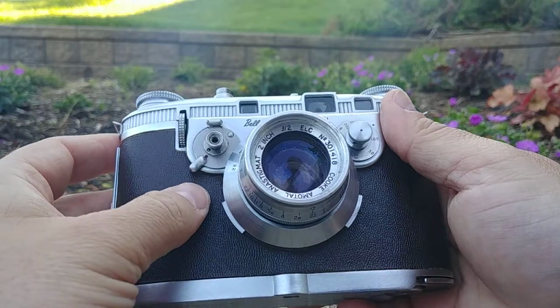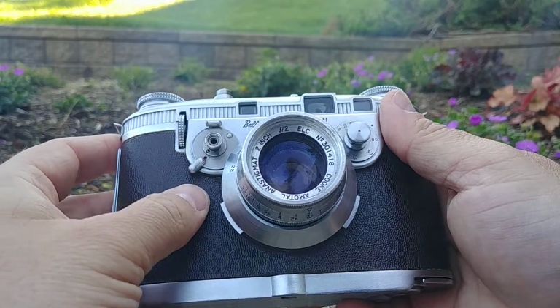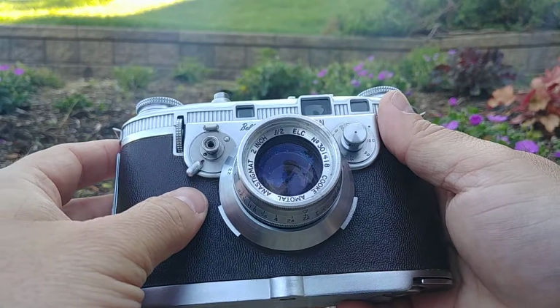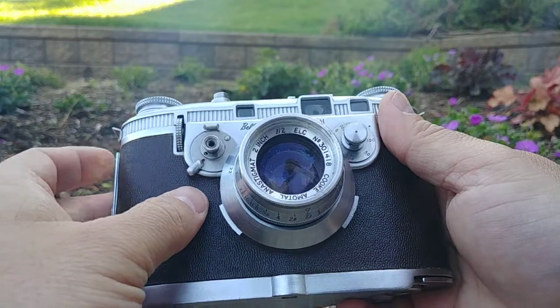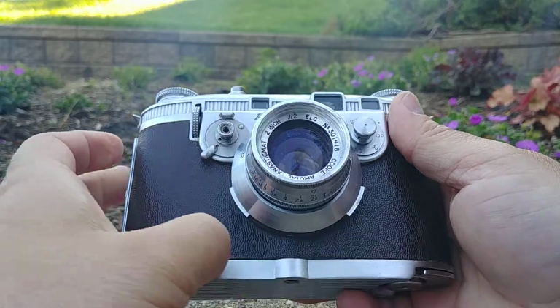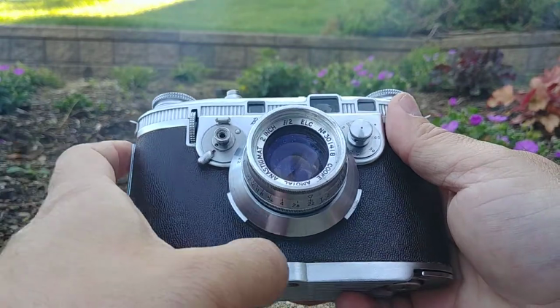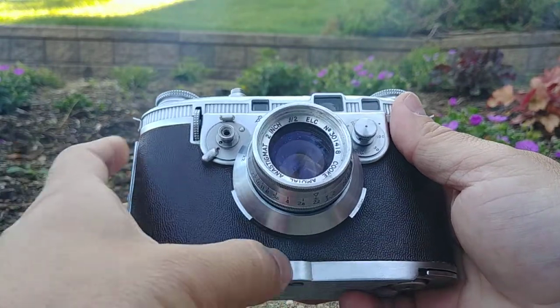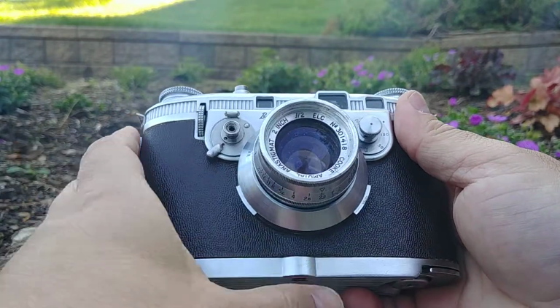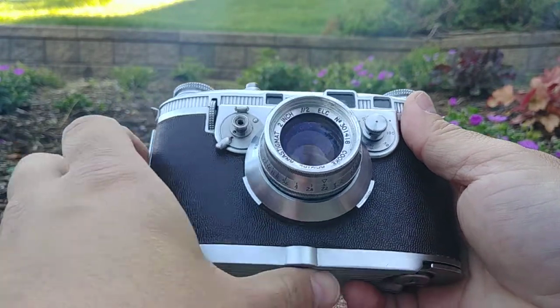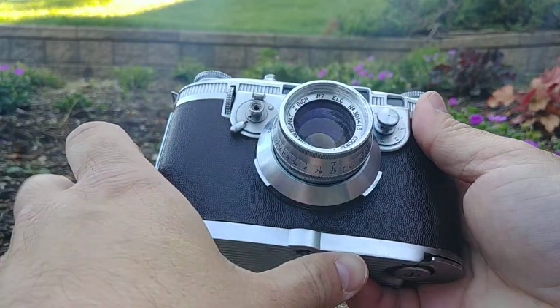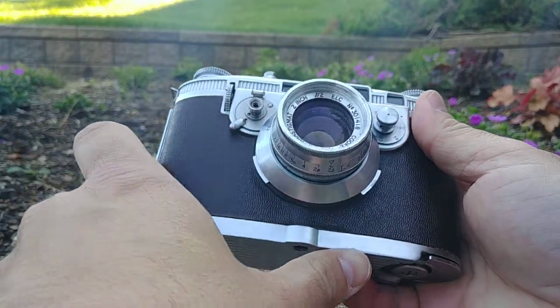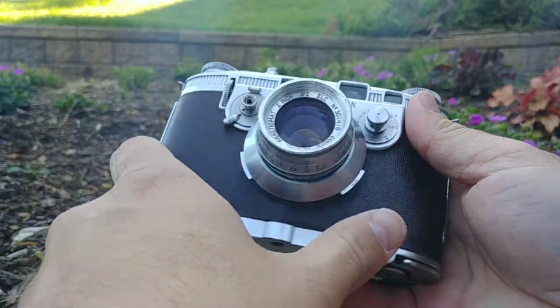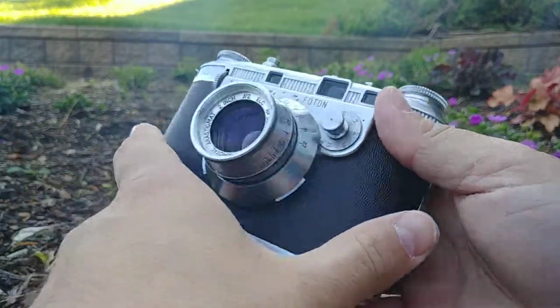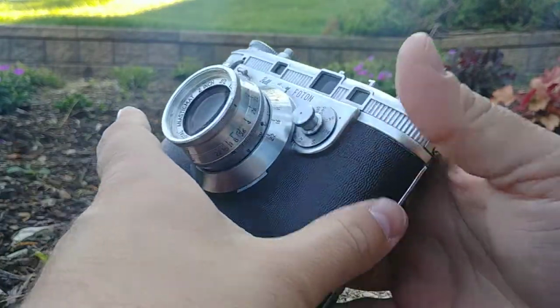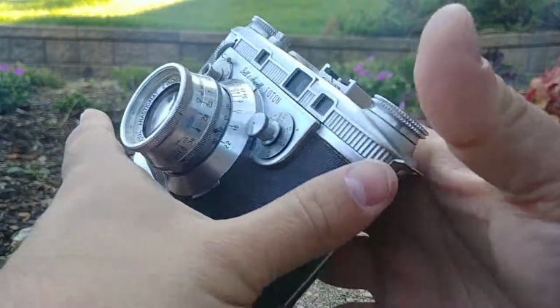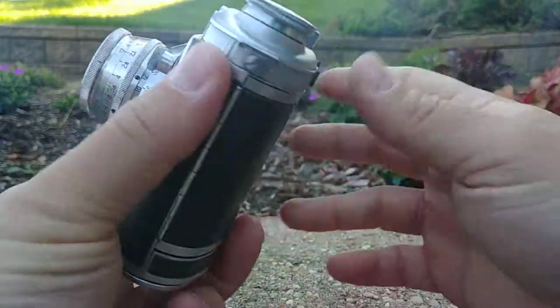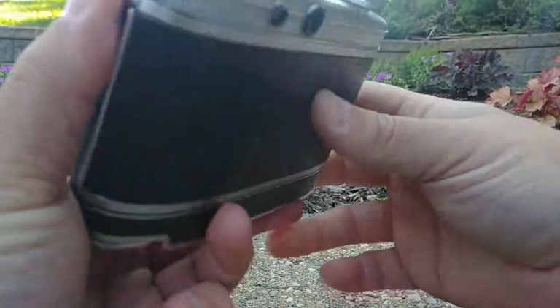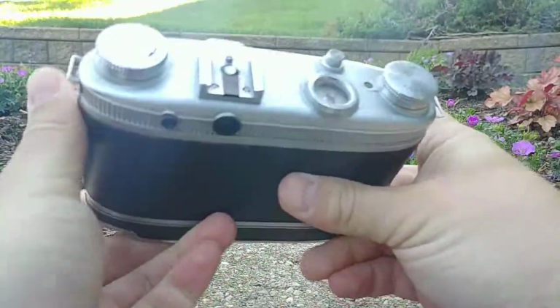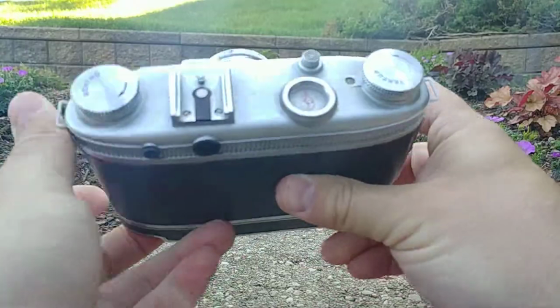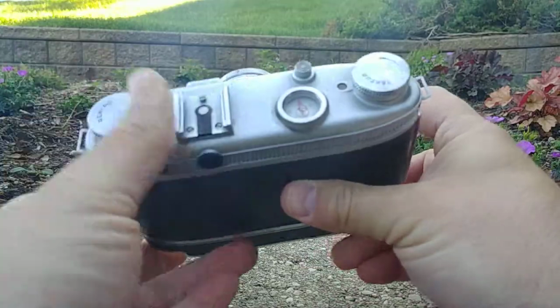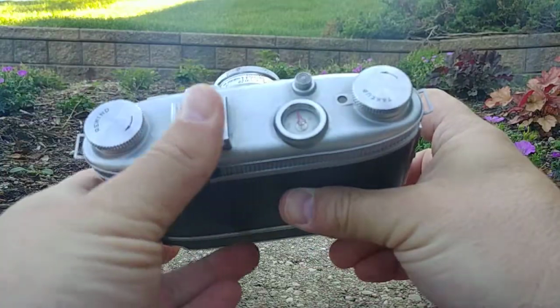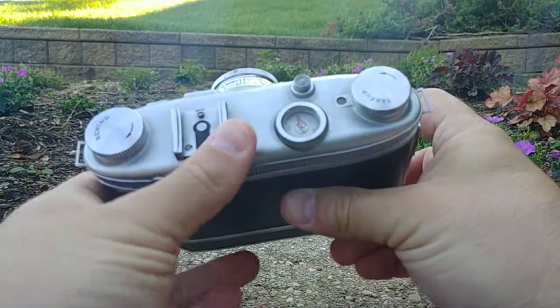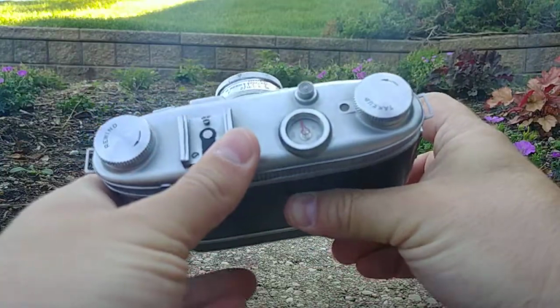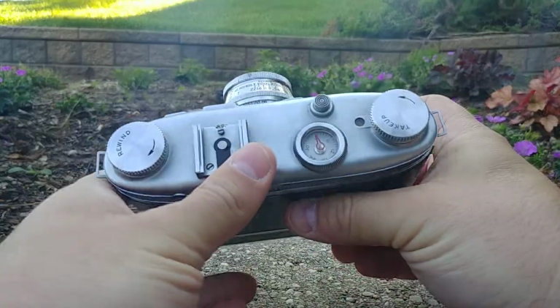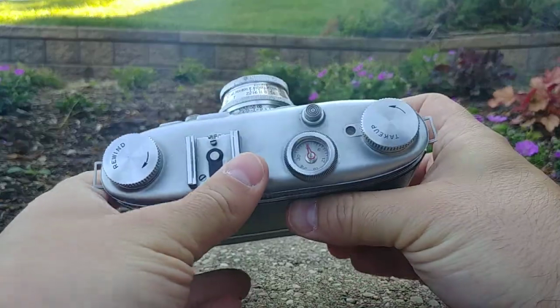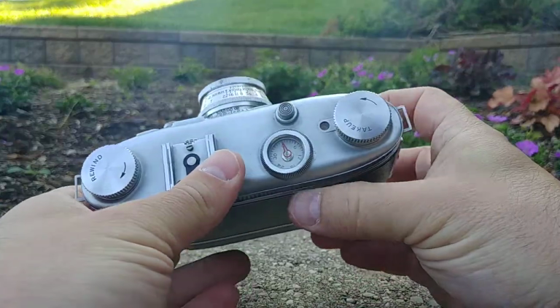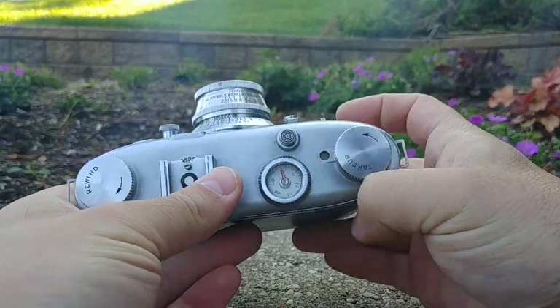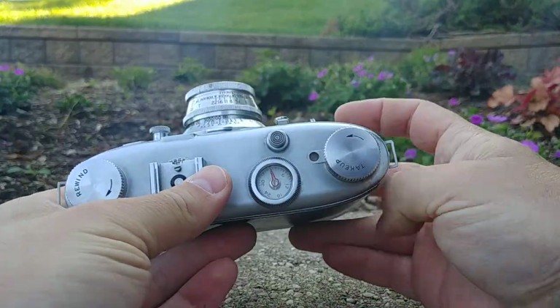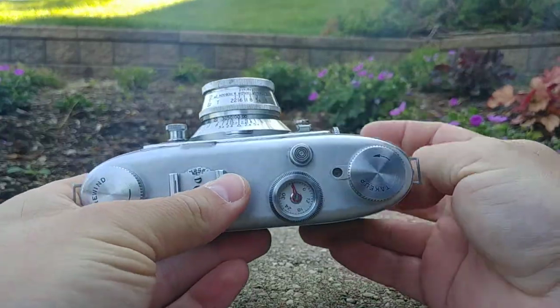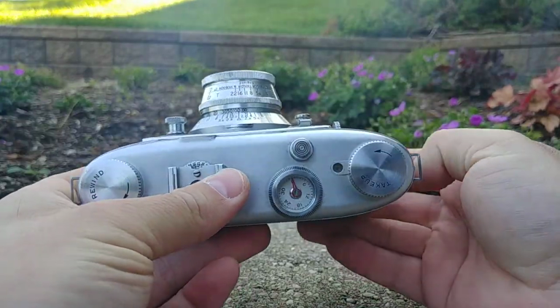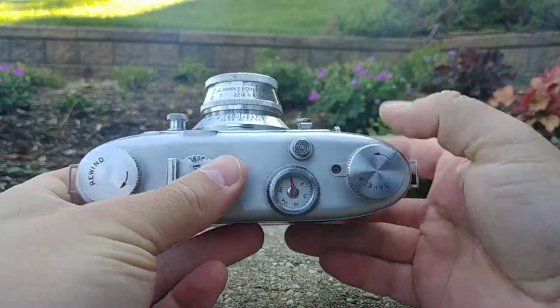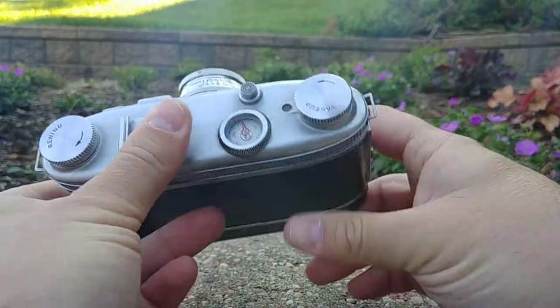There we go. That's the proper loading procedure for 35mm film on a Bell and Howell Photon camera.